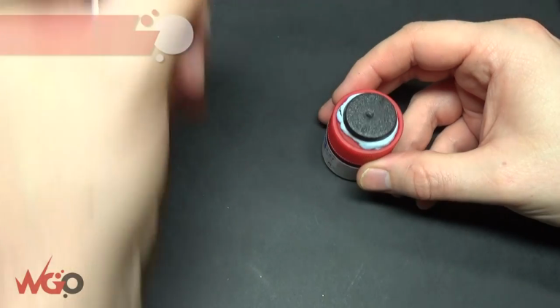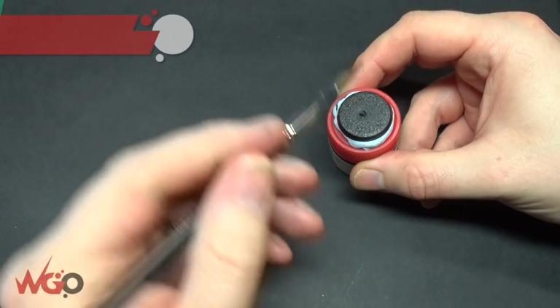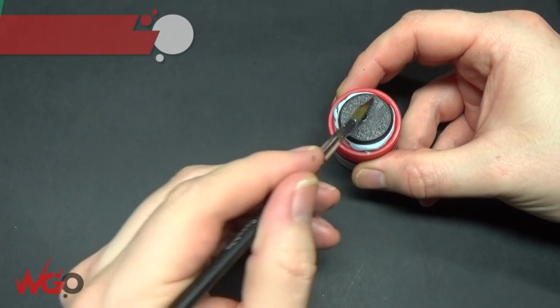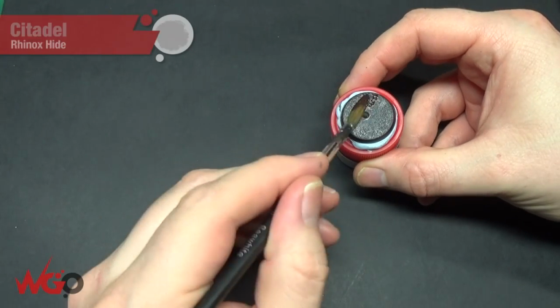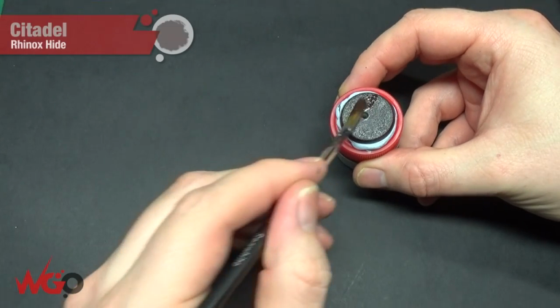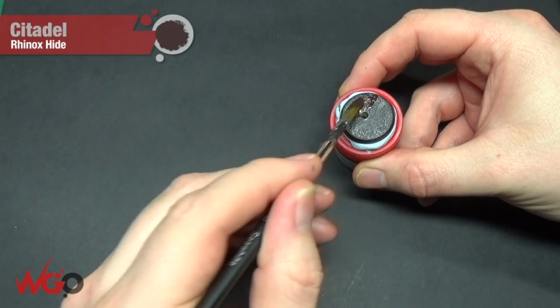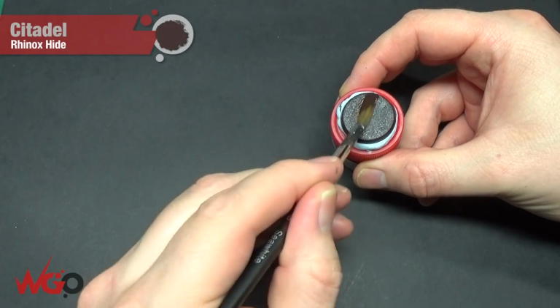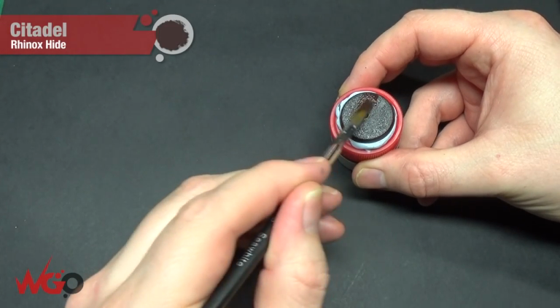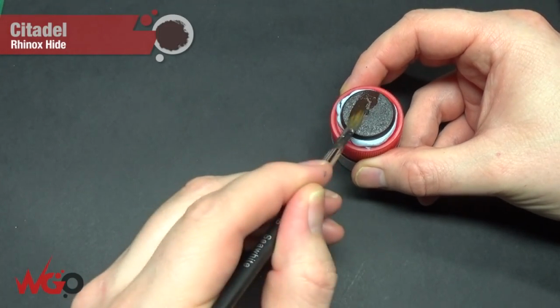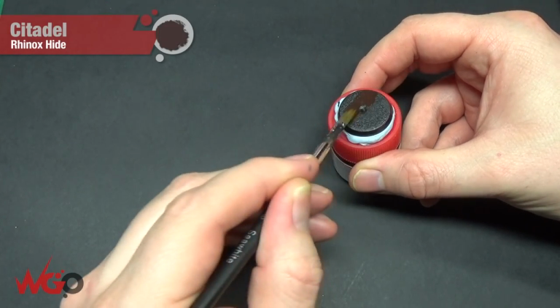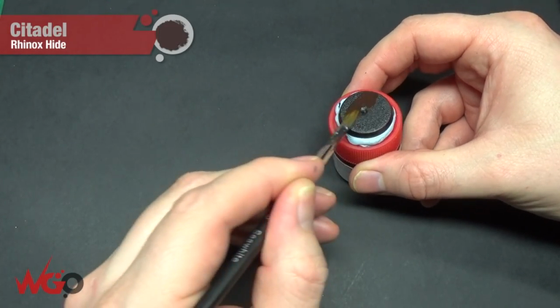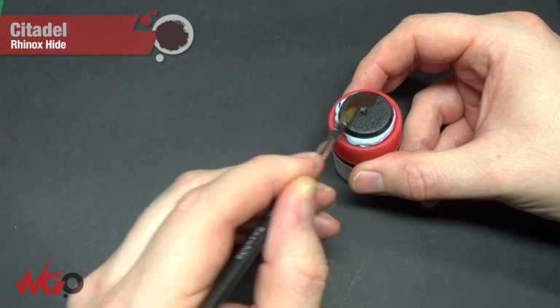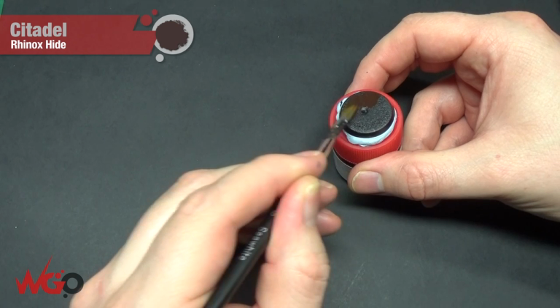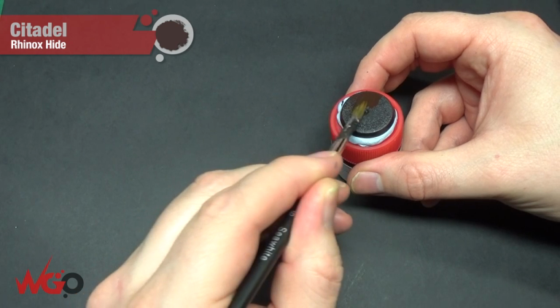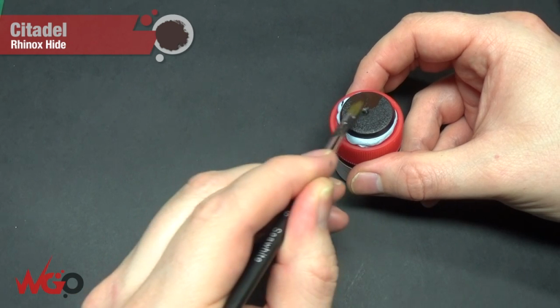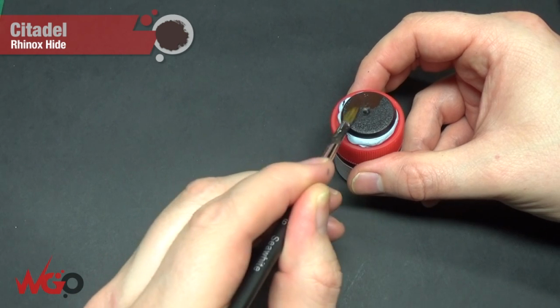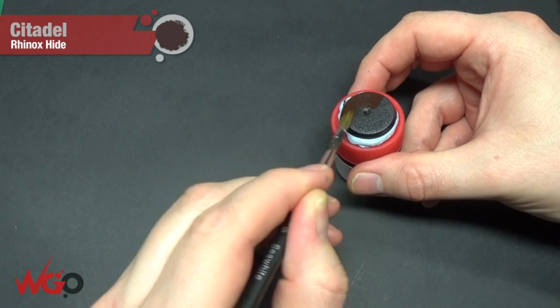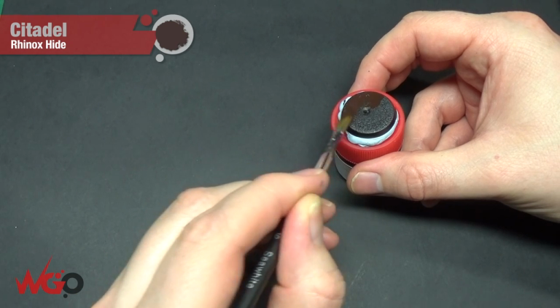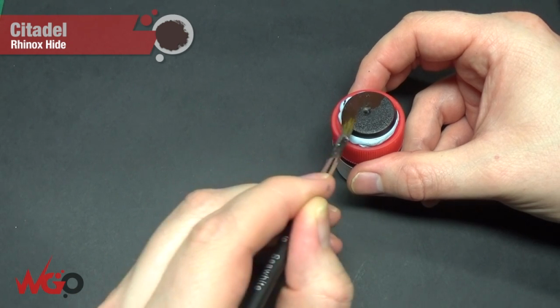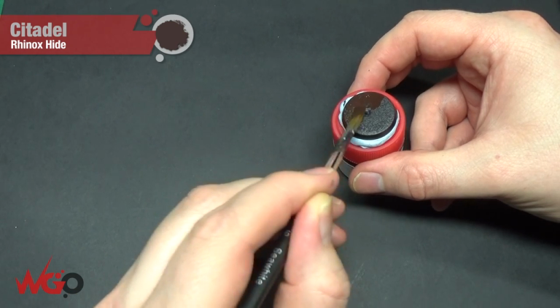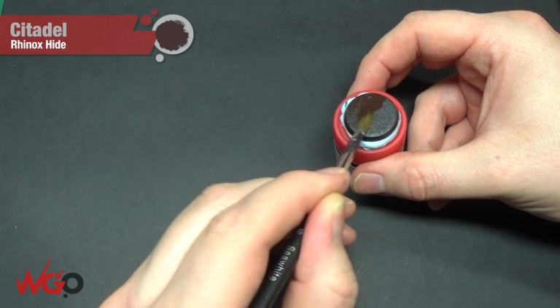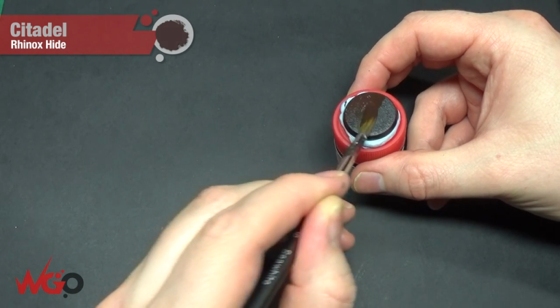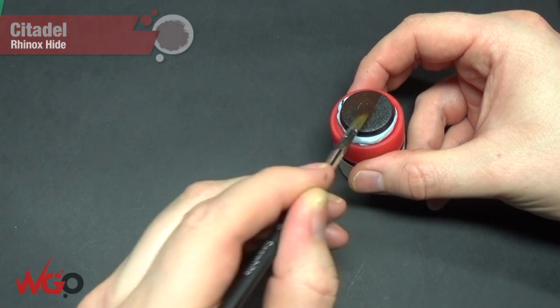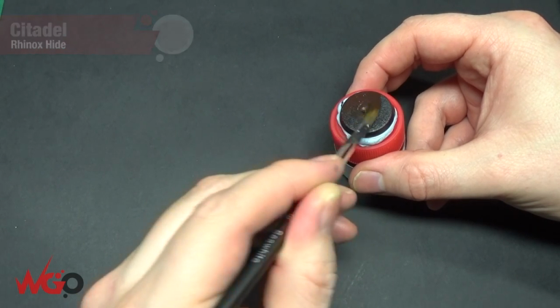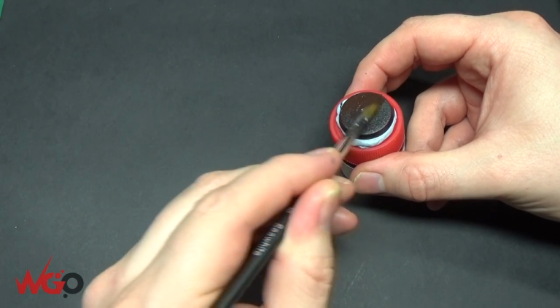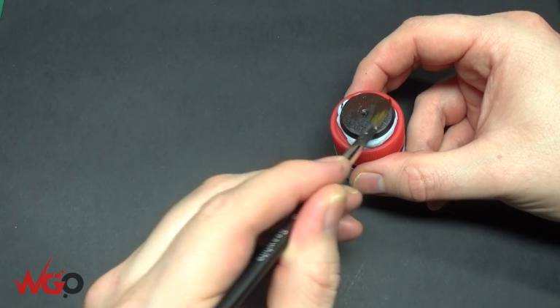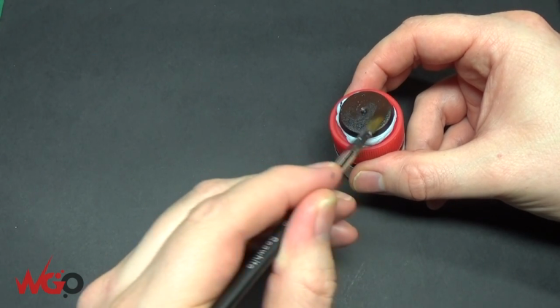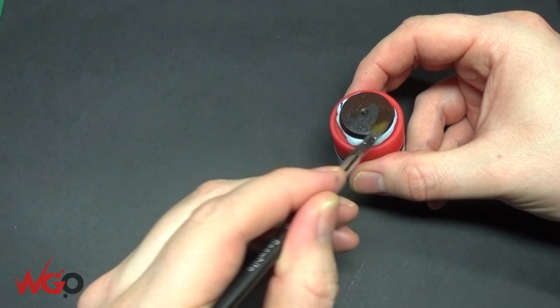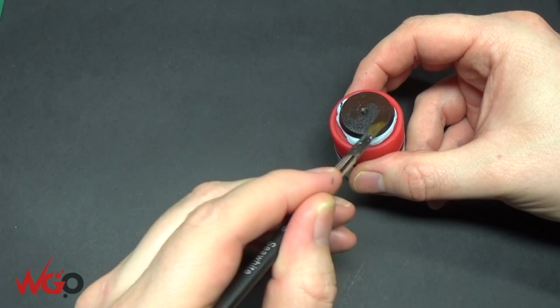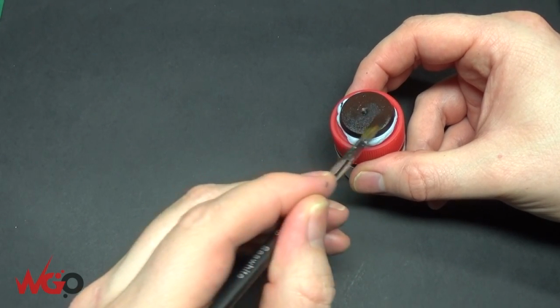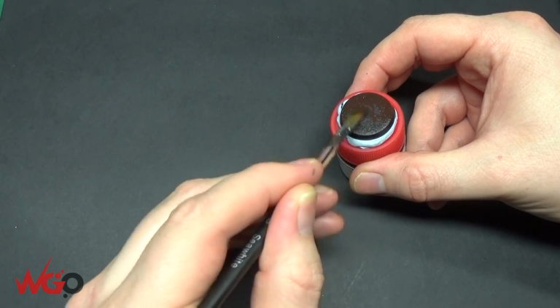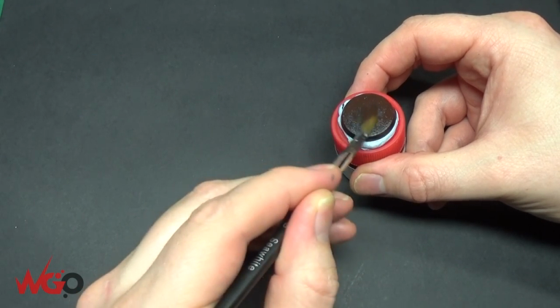Hey, this is Sam from Wargamer Online. I'm just going to show you how to do a Martian base today using Games Workshop's Martian Iron Earth Paint.